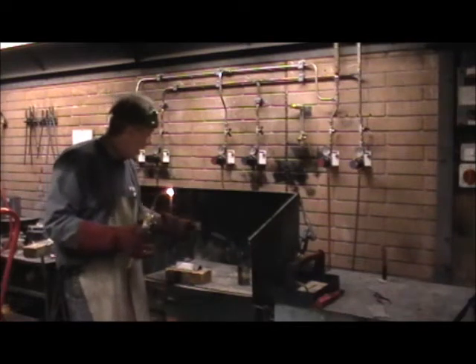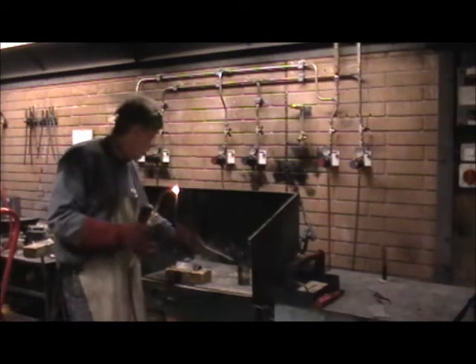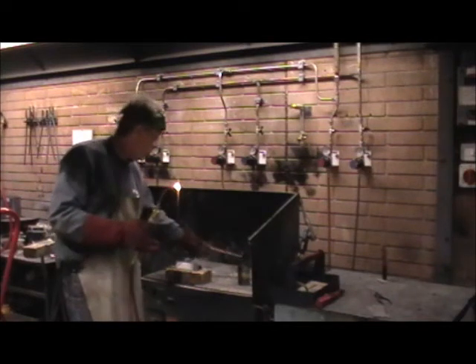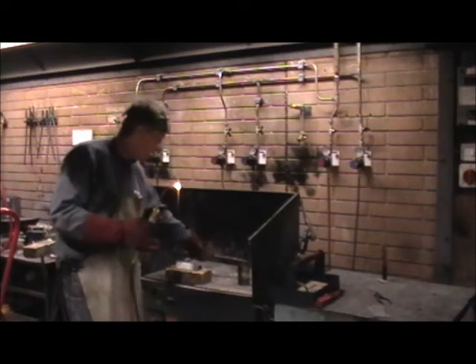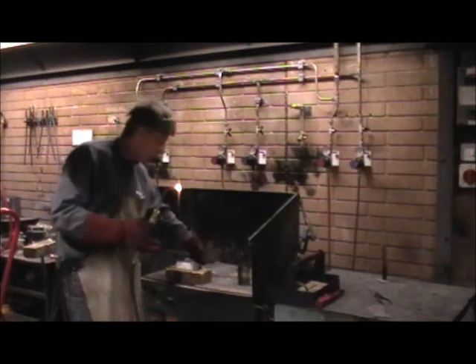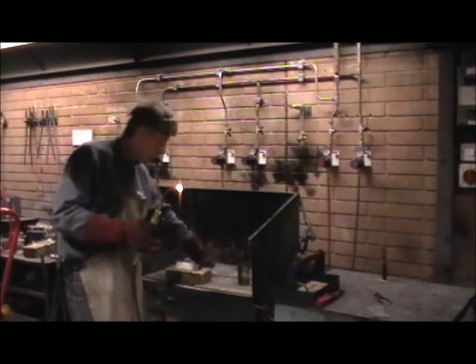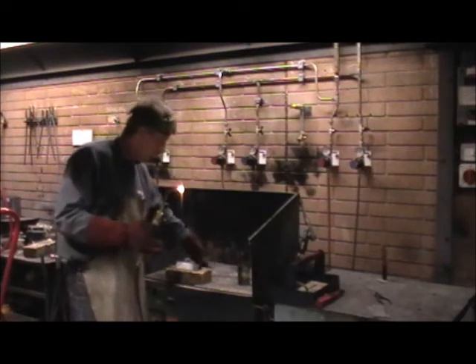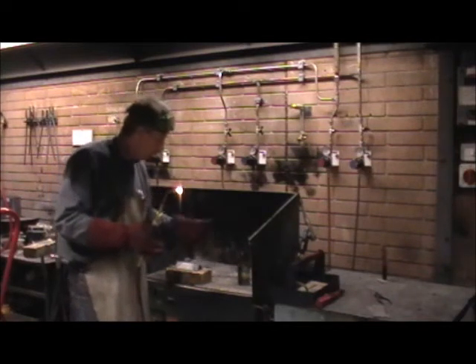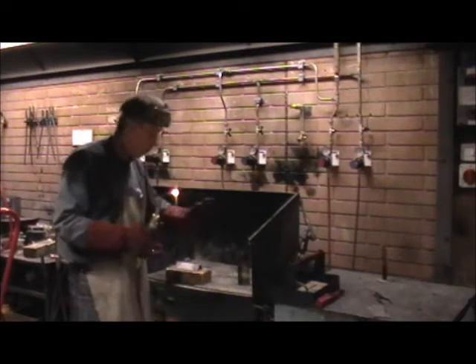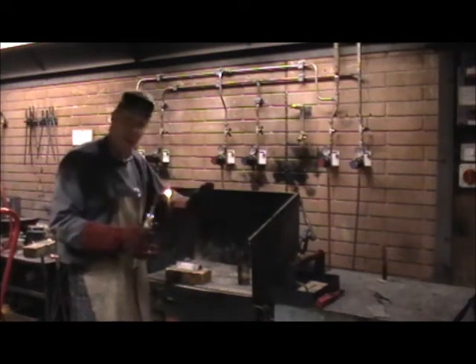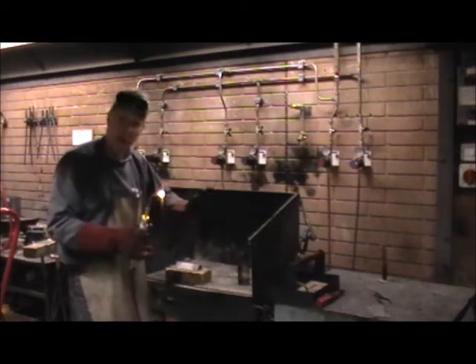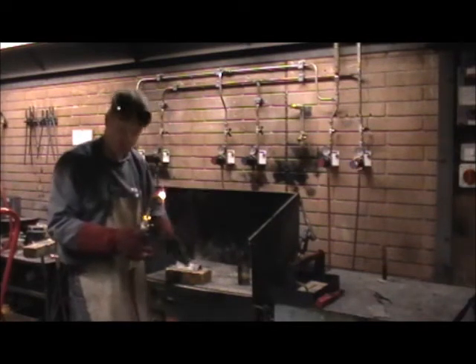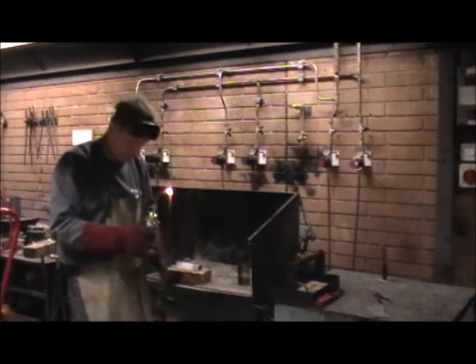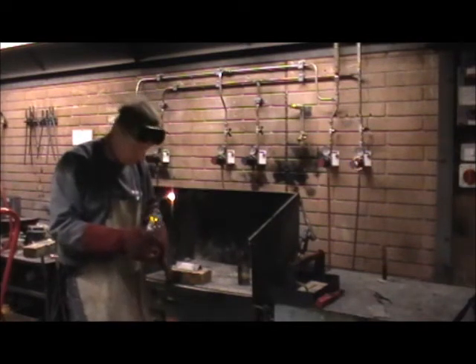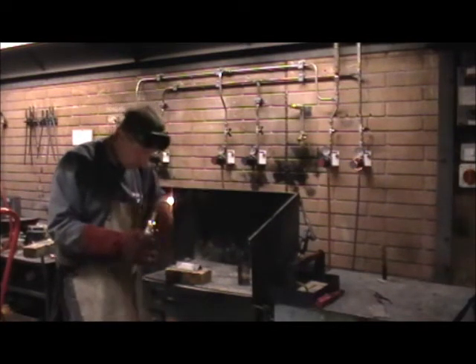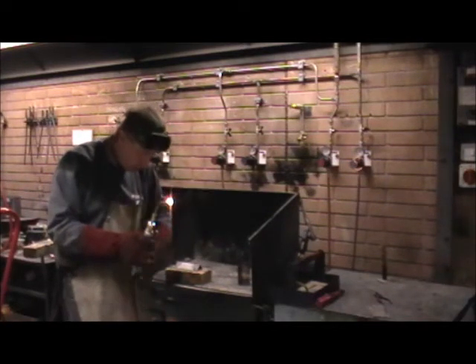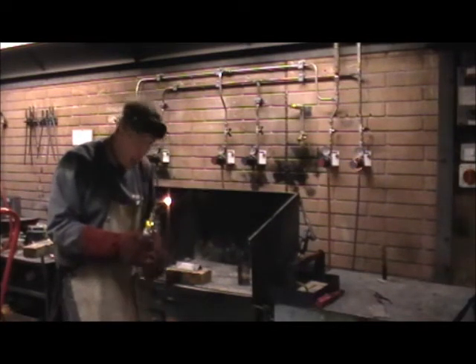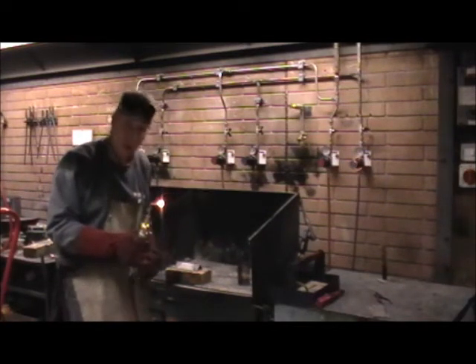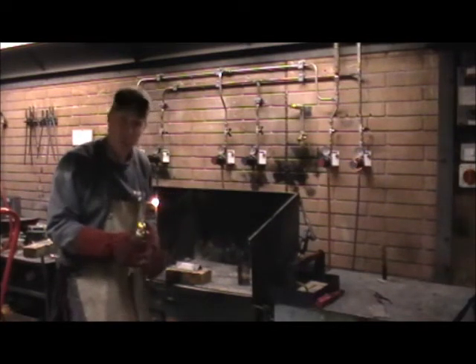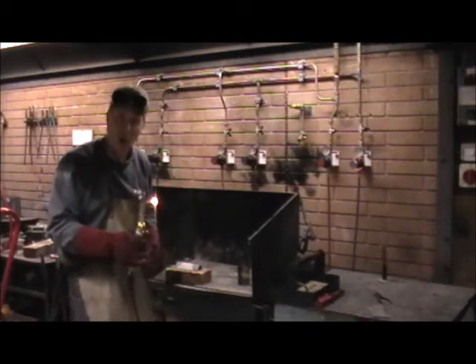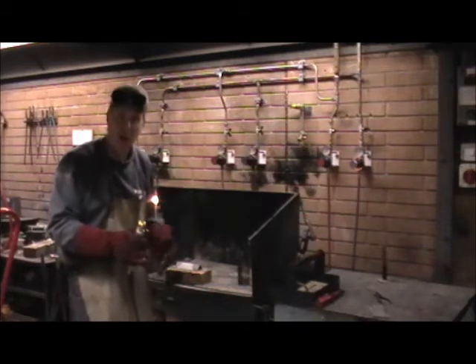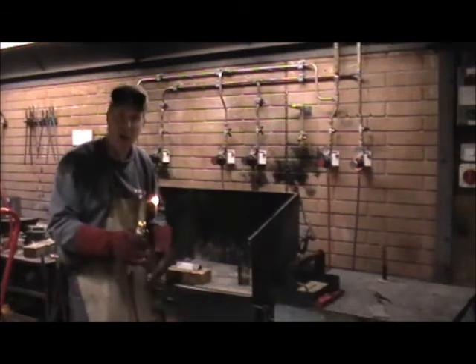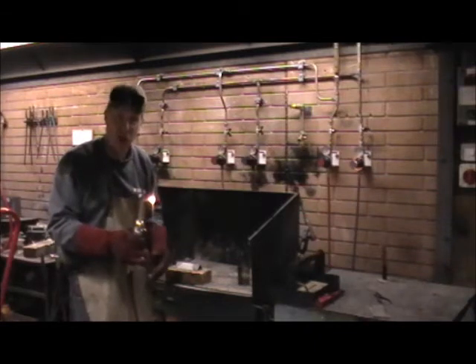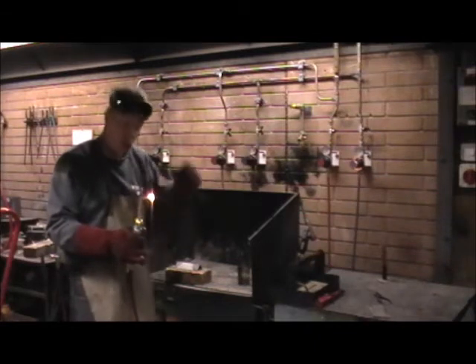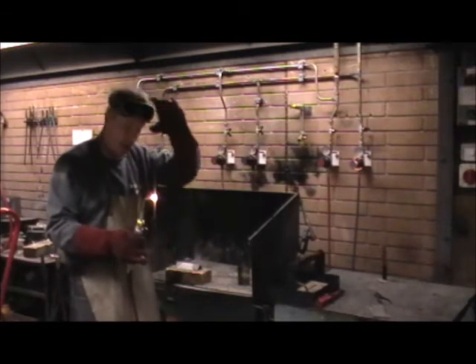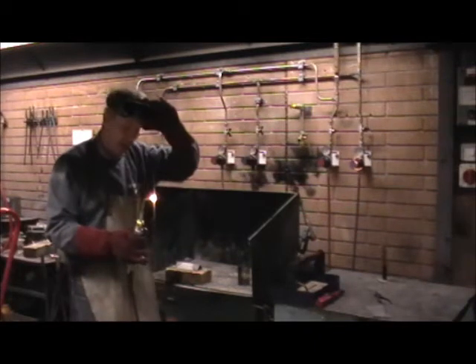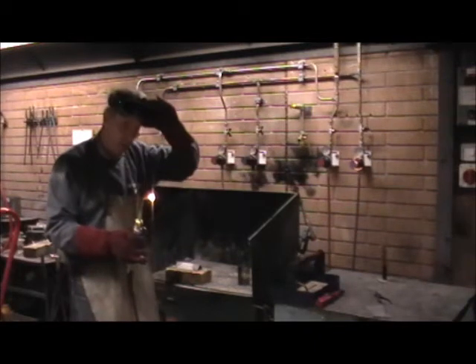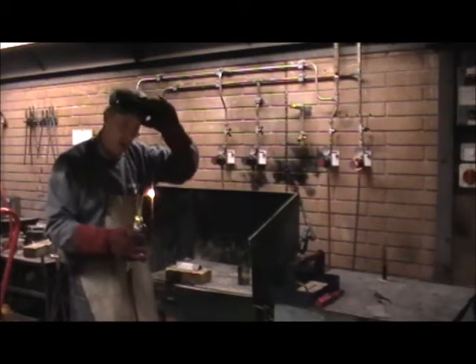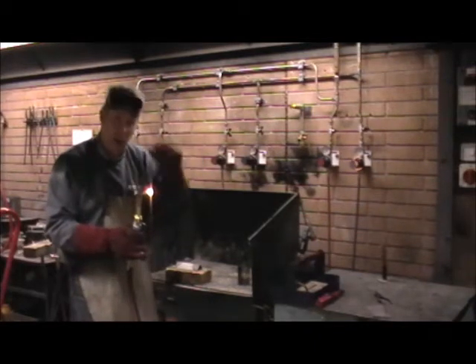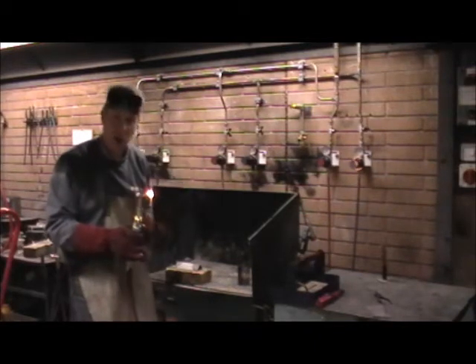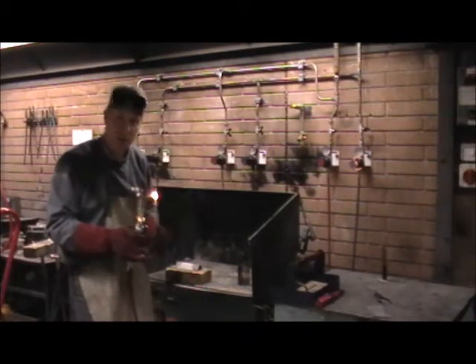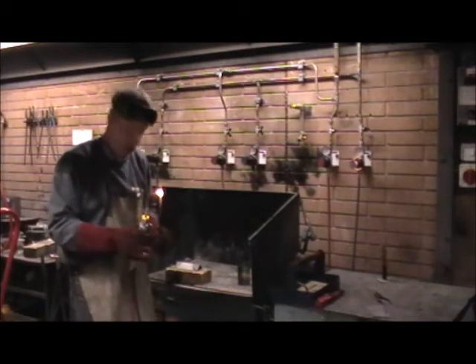In terms of safety, I've got my leather gloves, I've got my leather apron on, leather shoes, and I've got my eye protection.